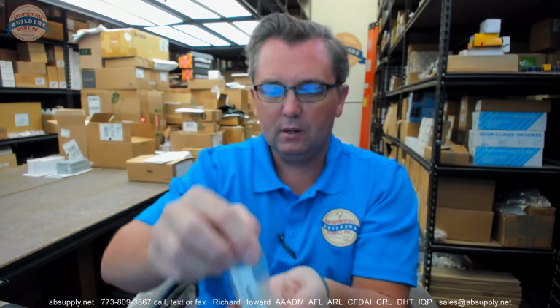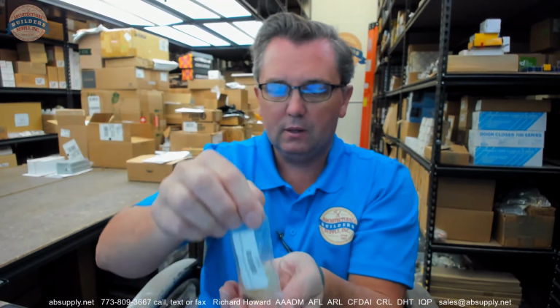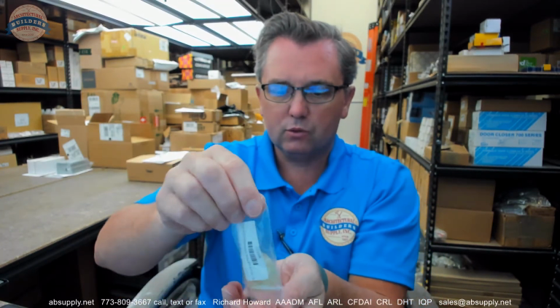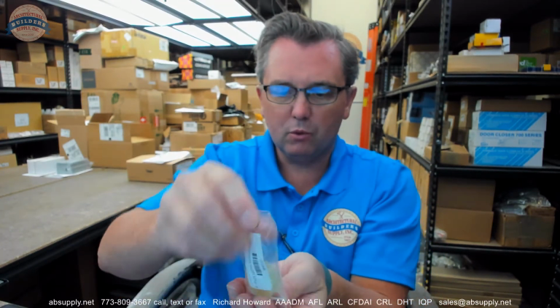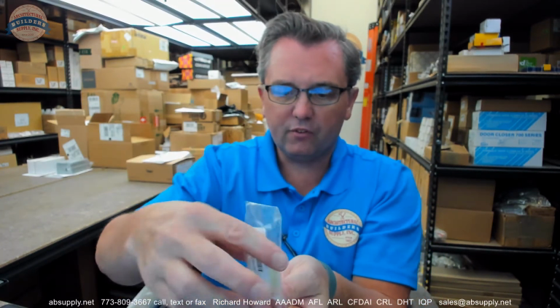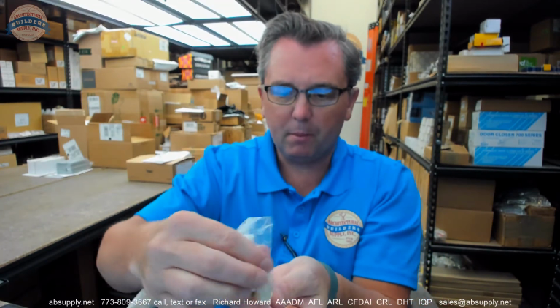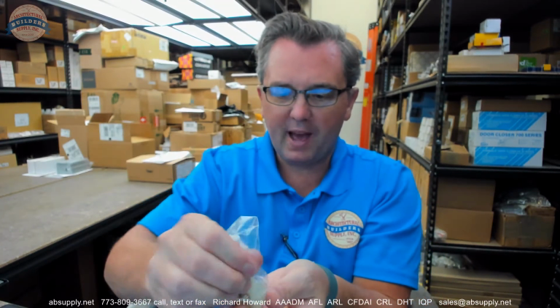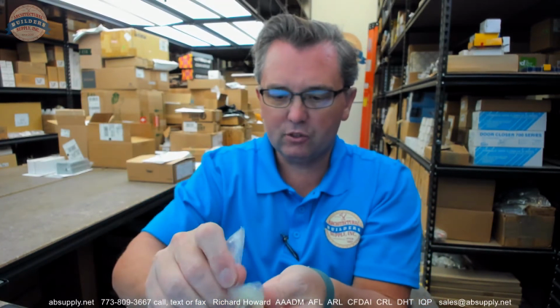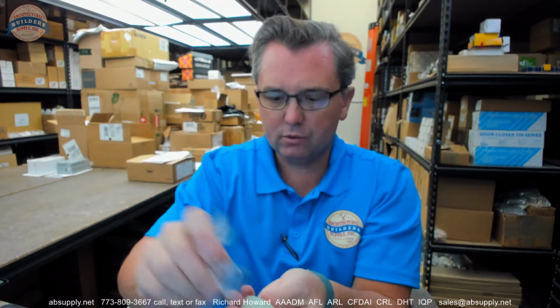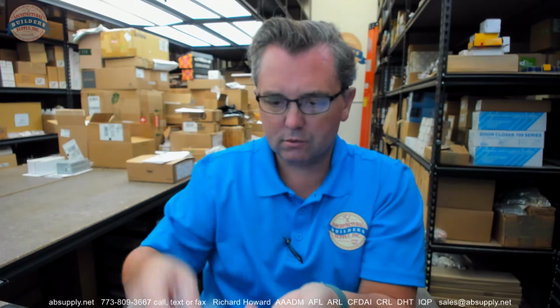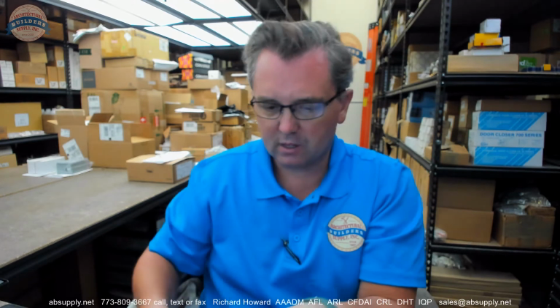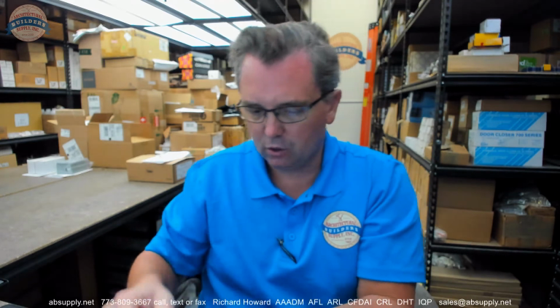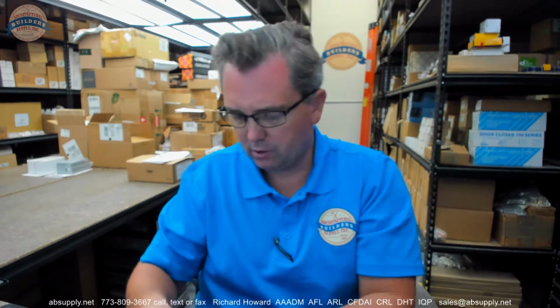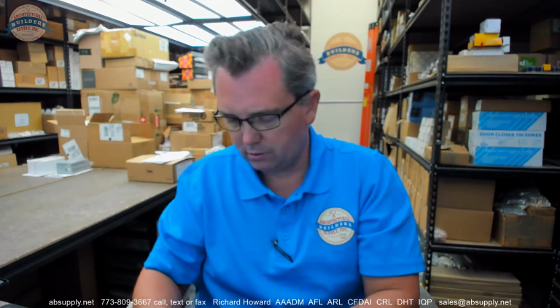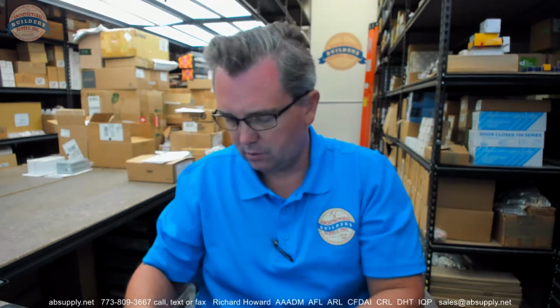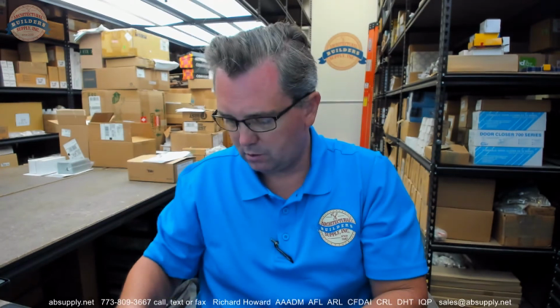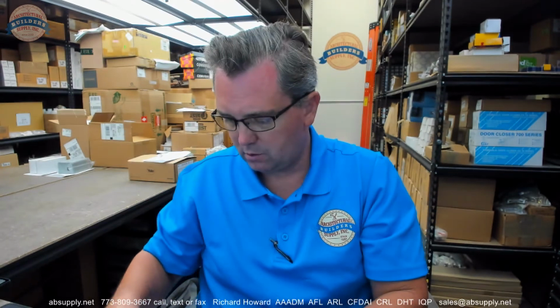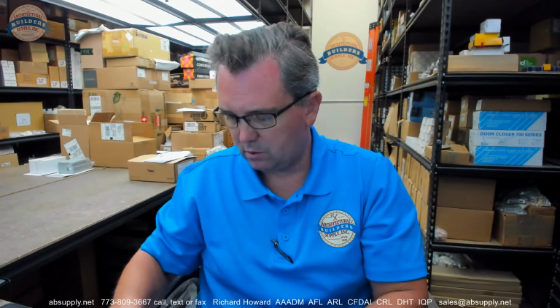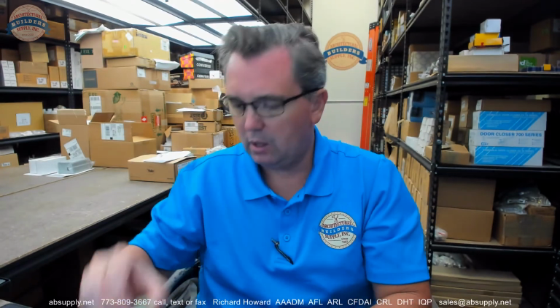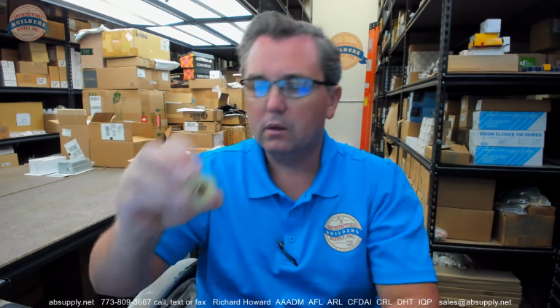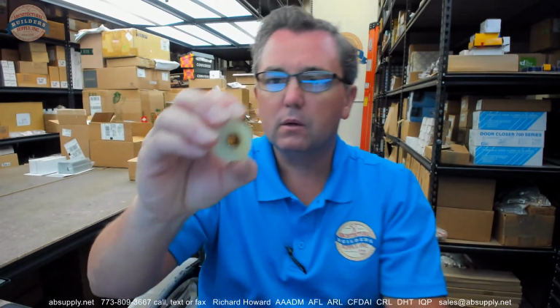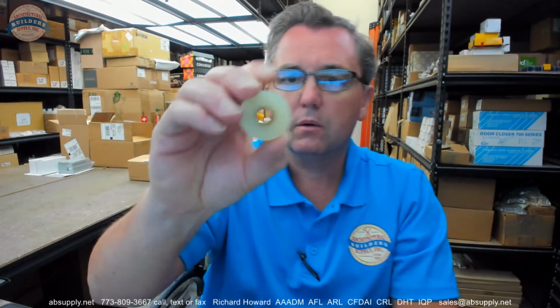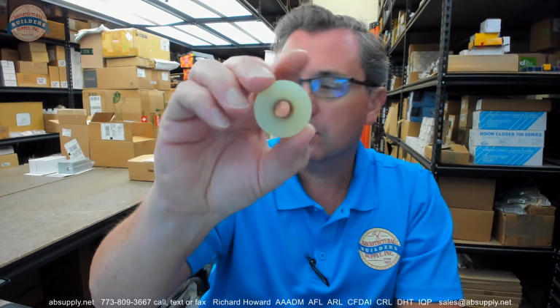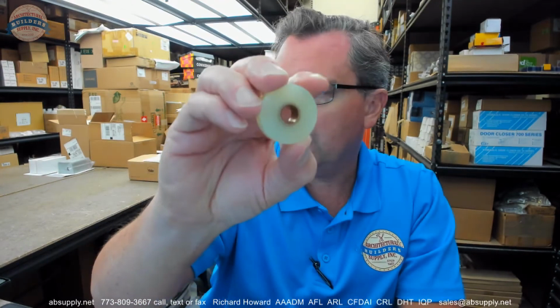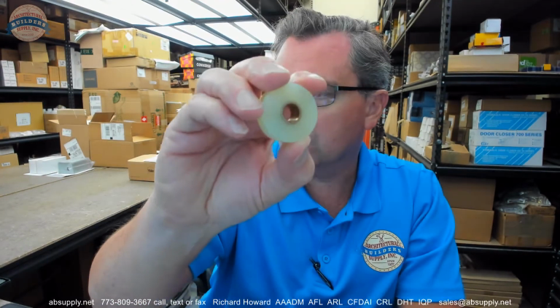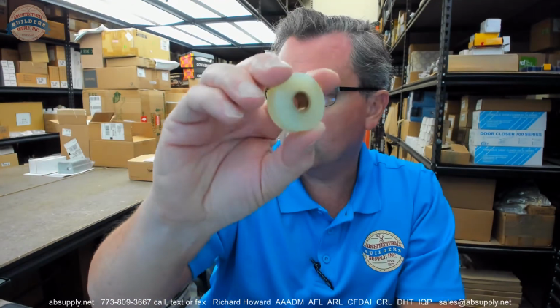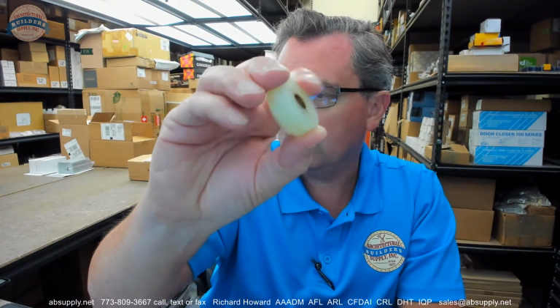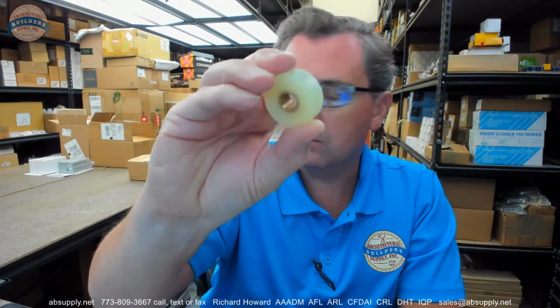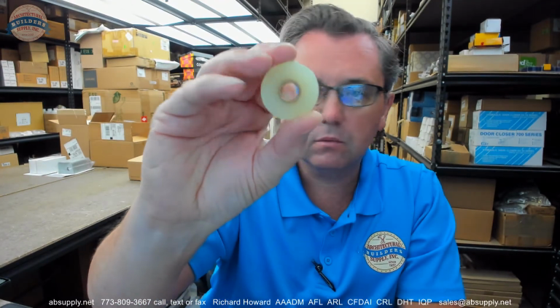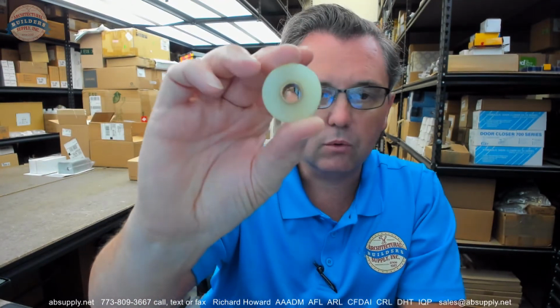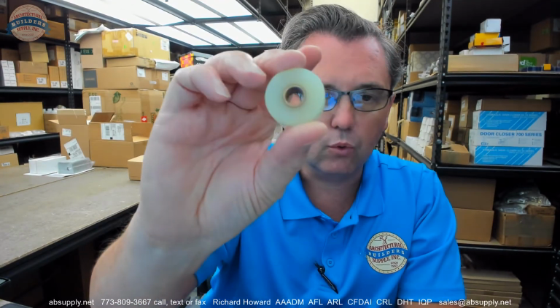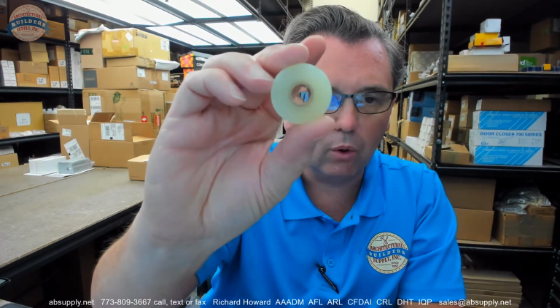Let's remove it from the package and take a look. Here's the wheel, or the roller.